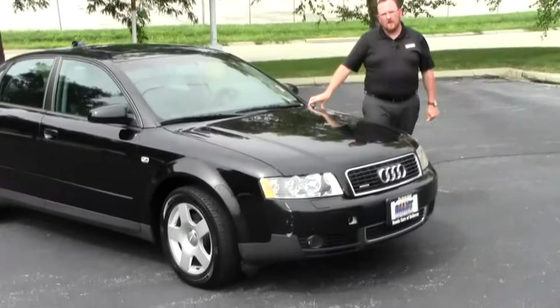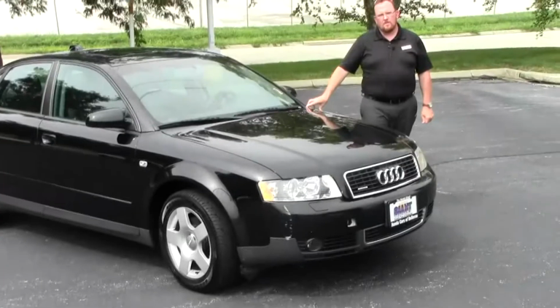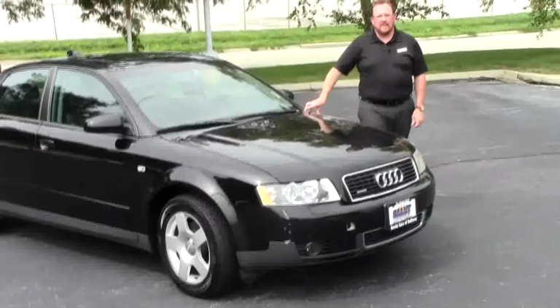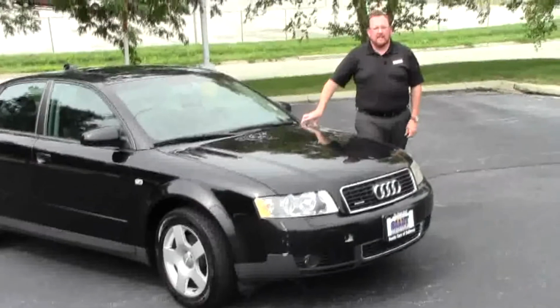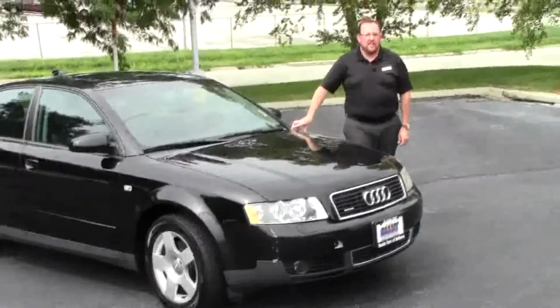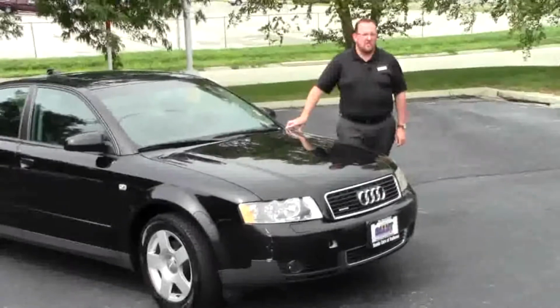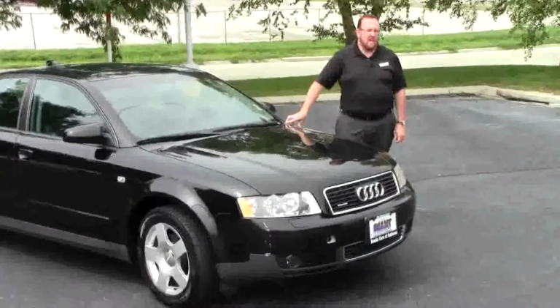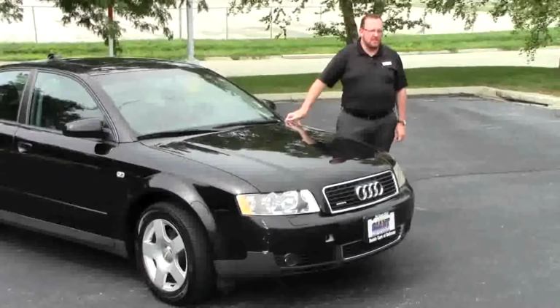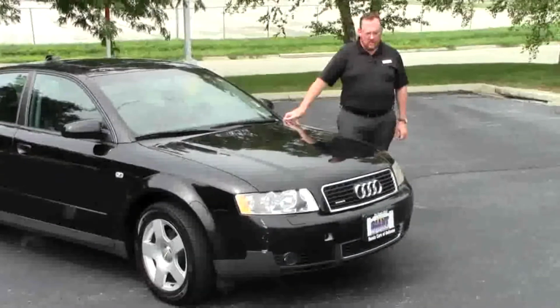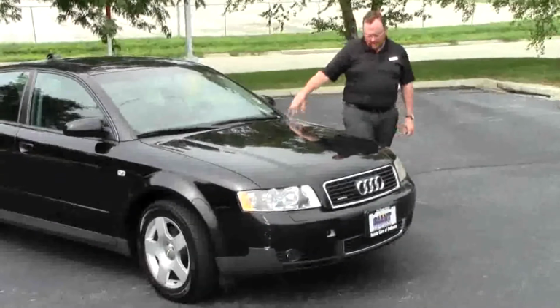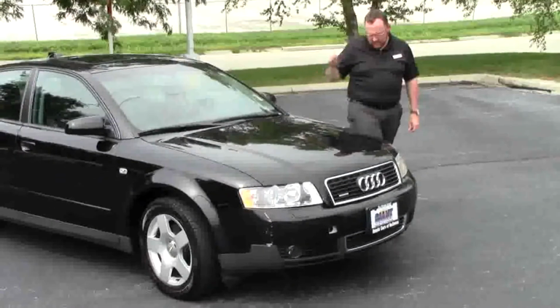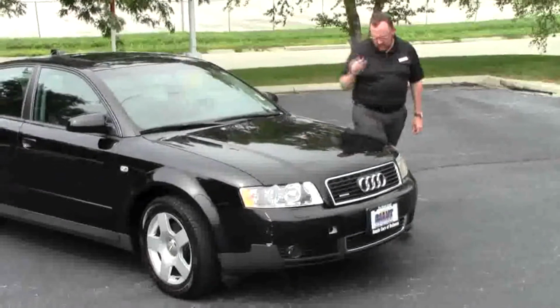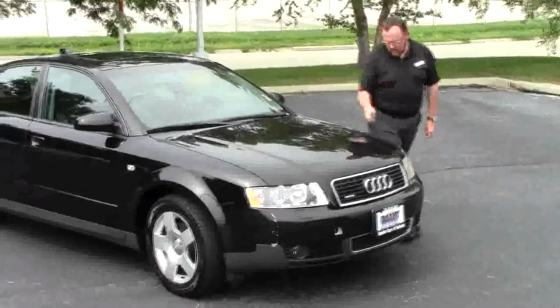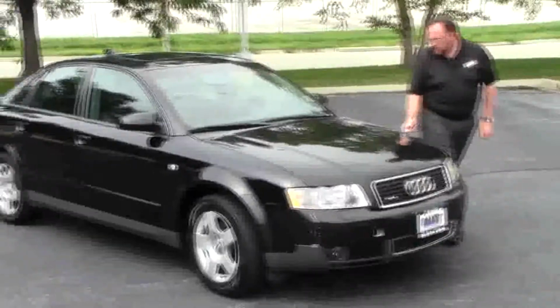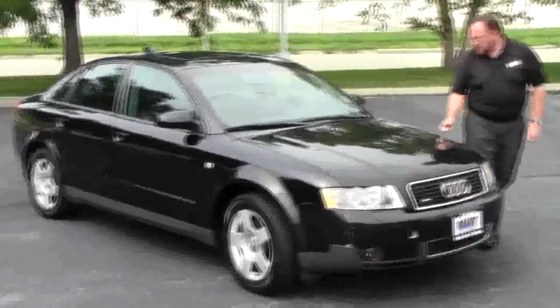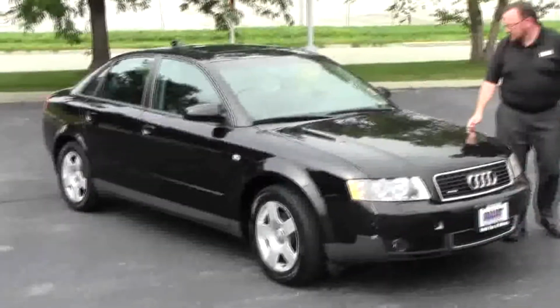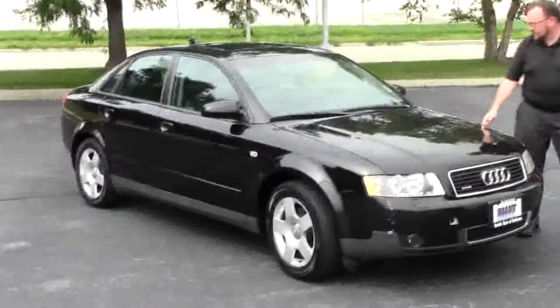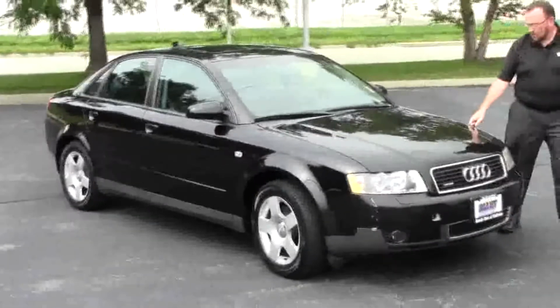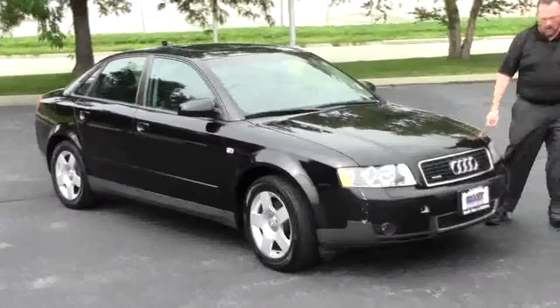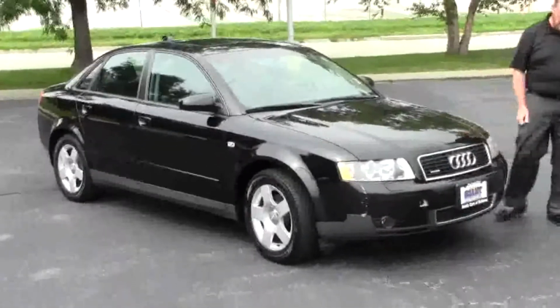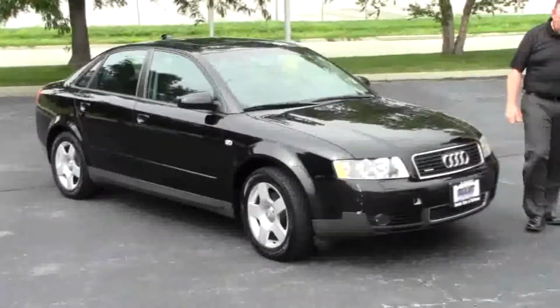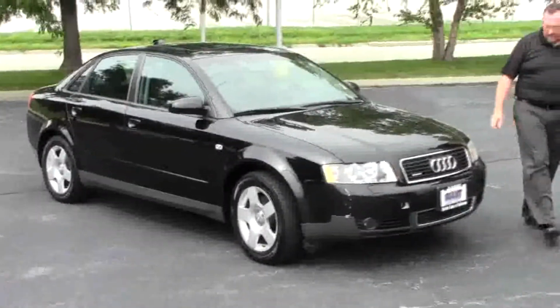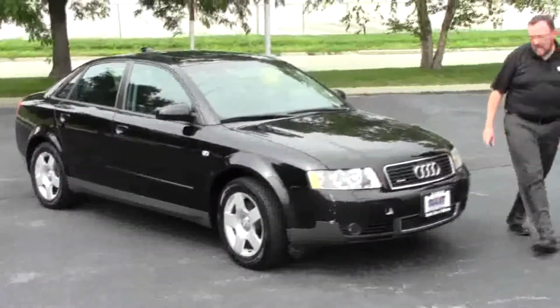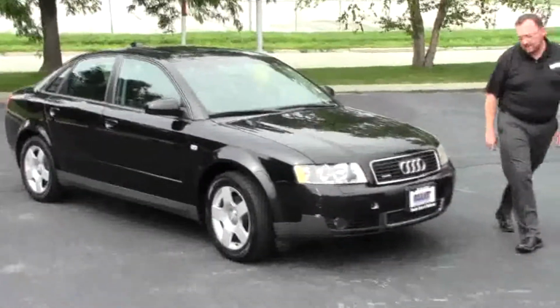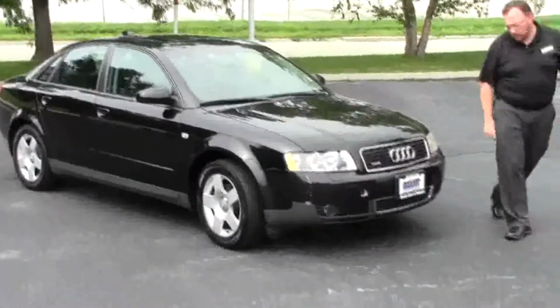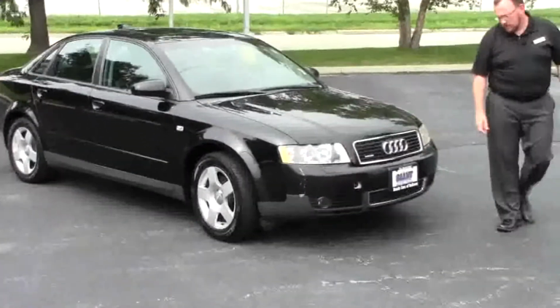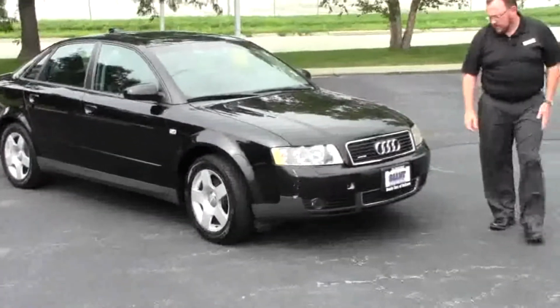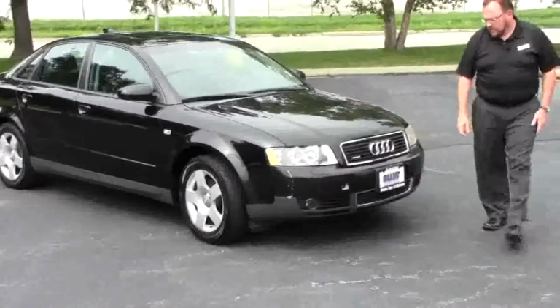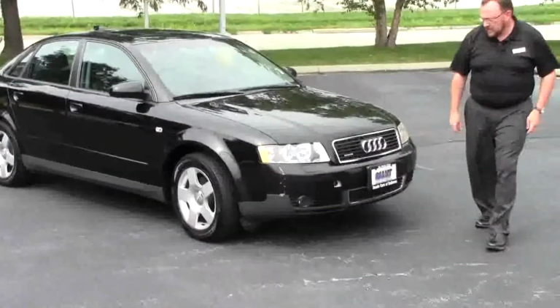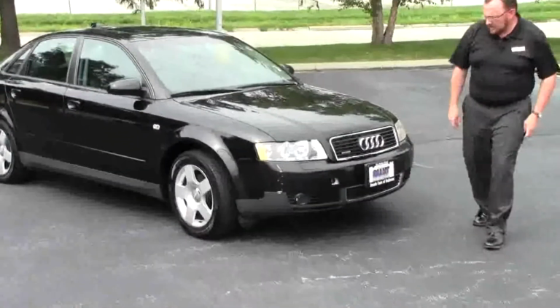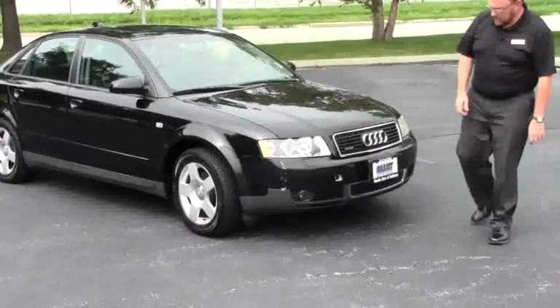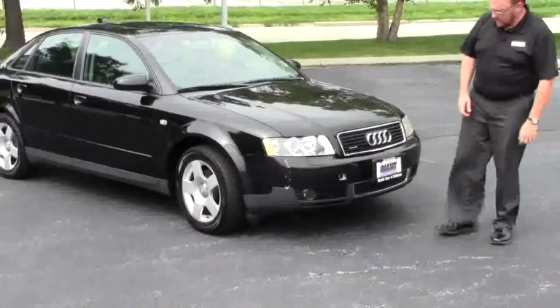Brian Kelly here for the Honda Giant, here to show you this 2004 Audi A4, just came in on trade.